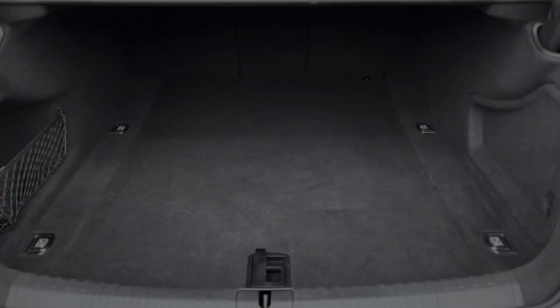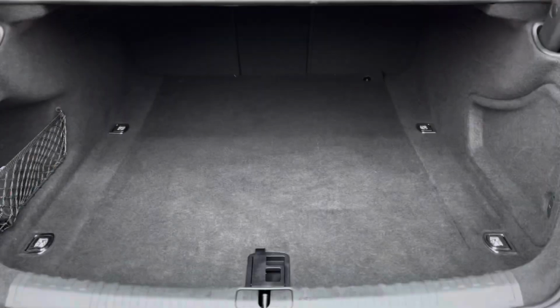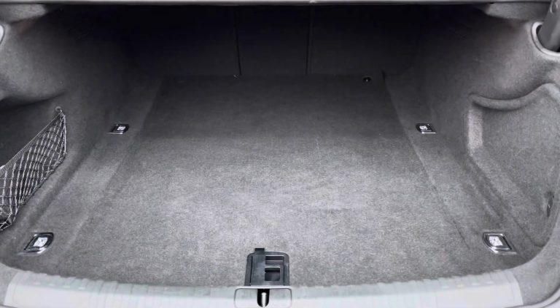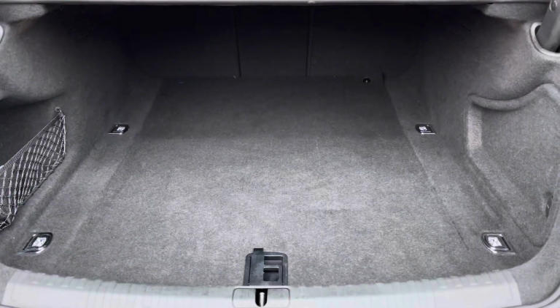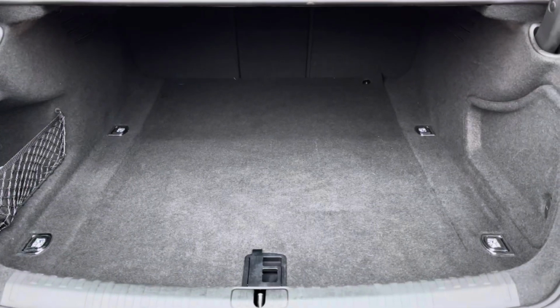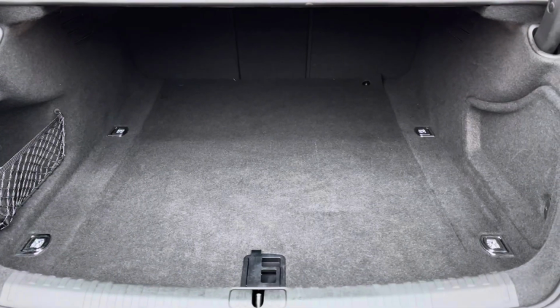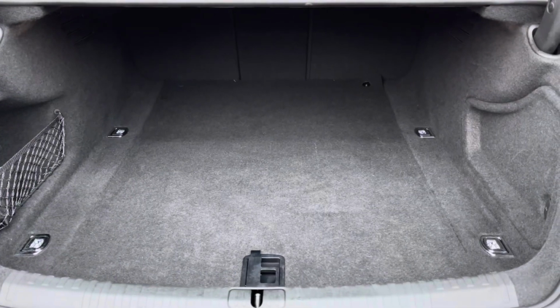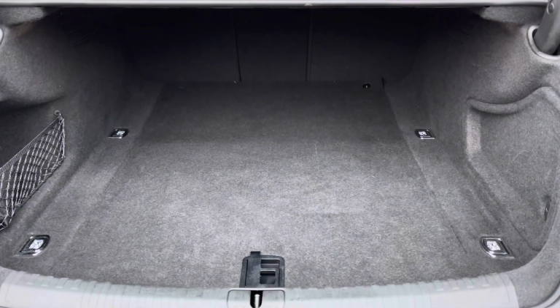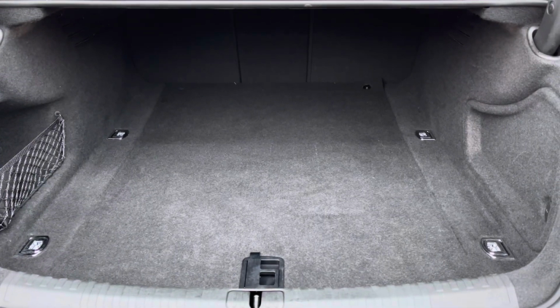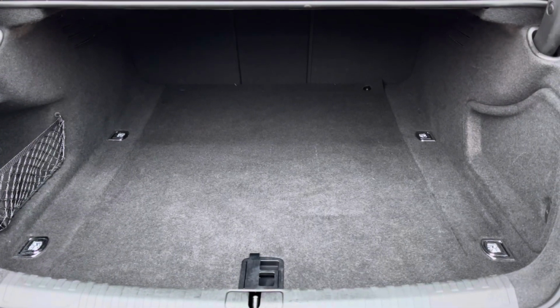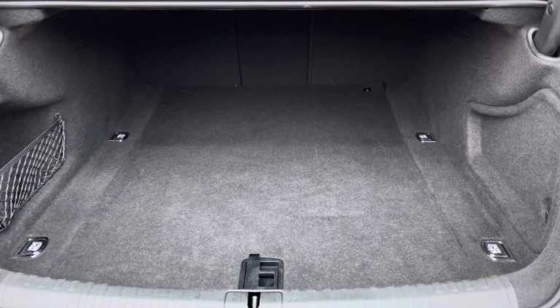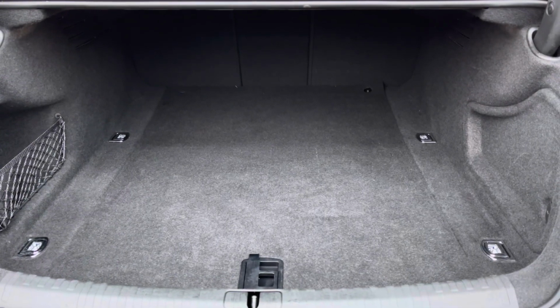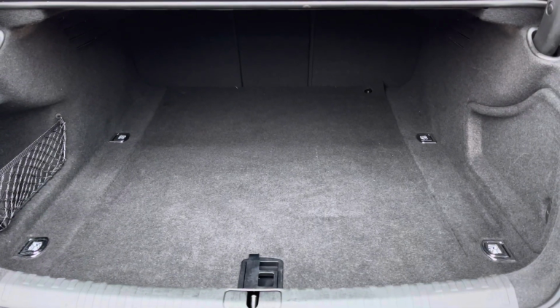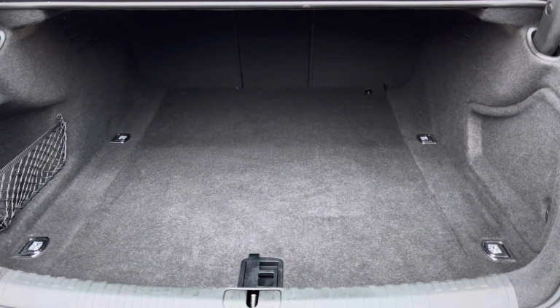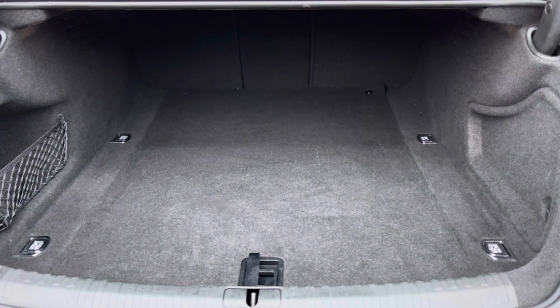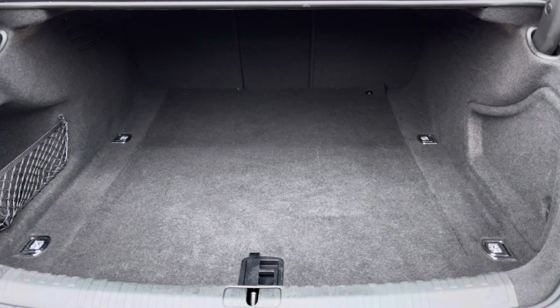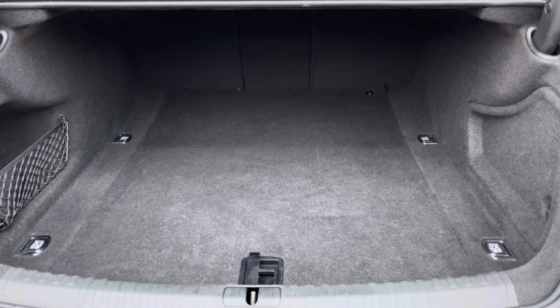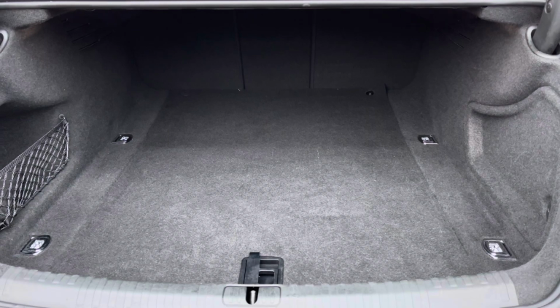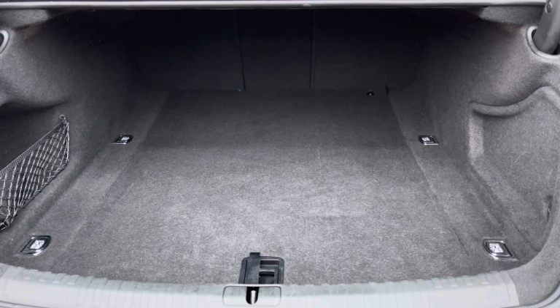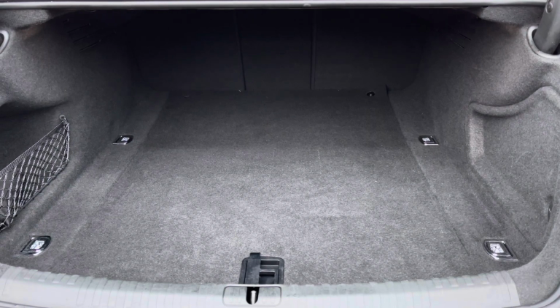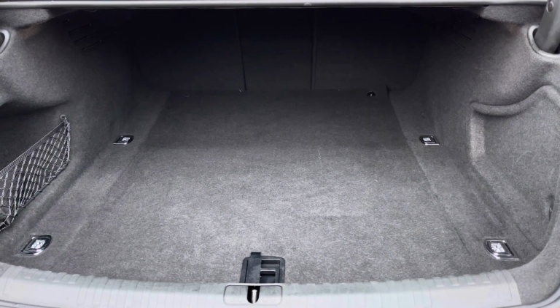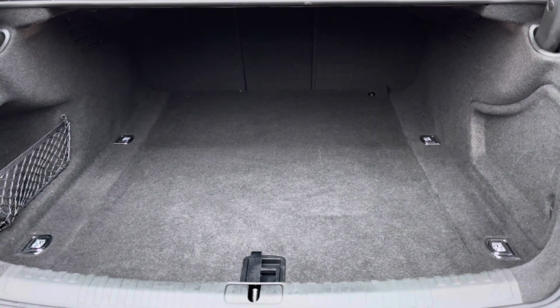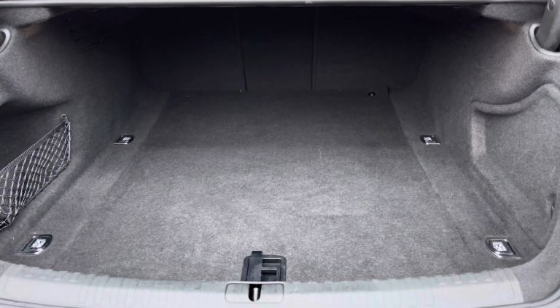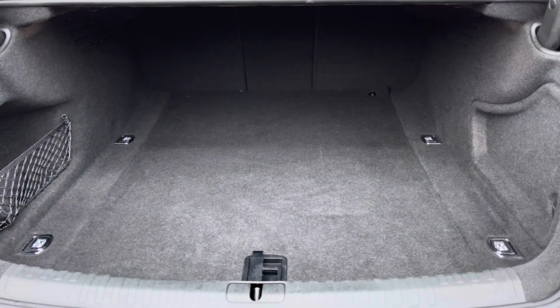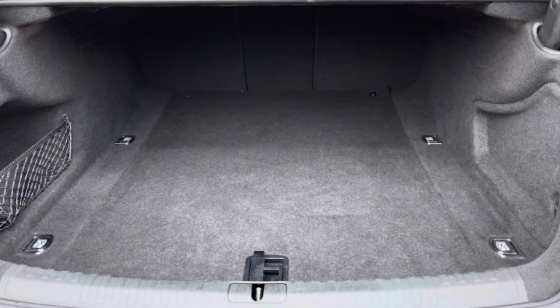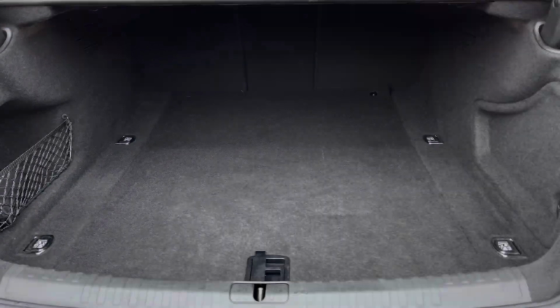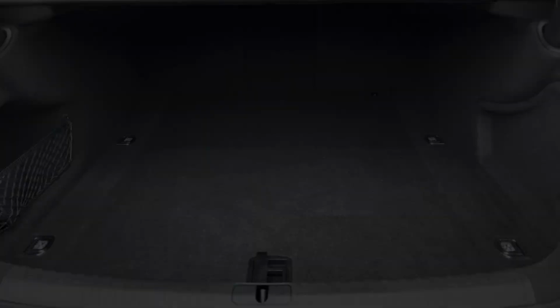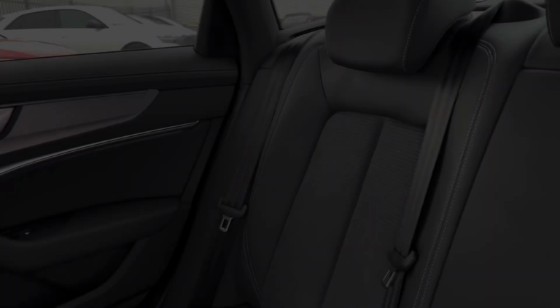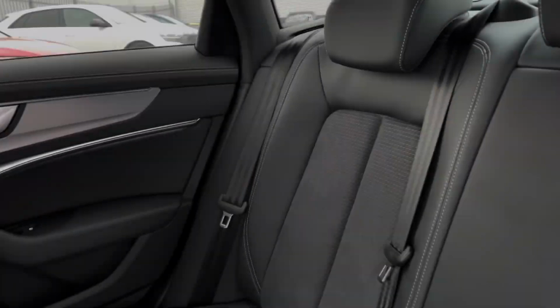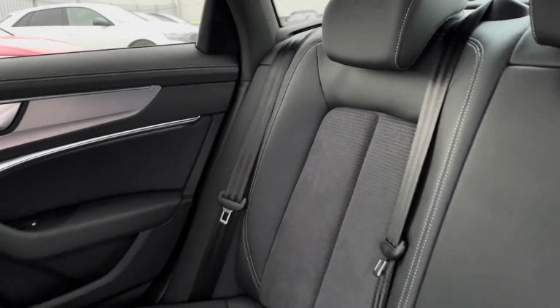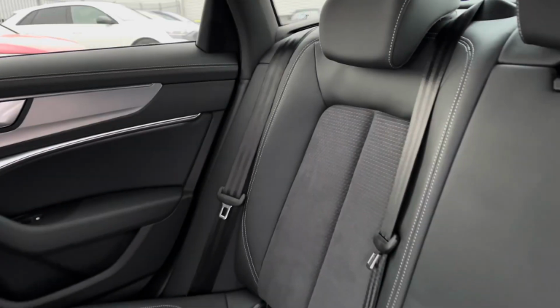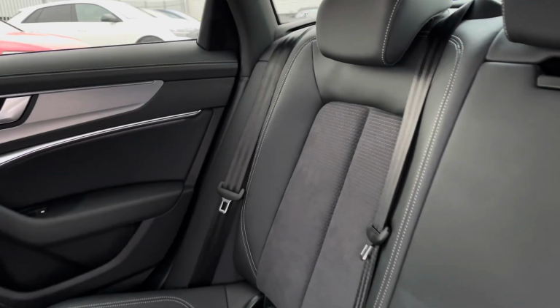A very practical amount of boot space — no trouble fitting luggage or shopping bags in. And as we make our way onto the interior...